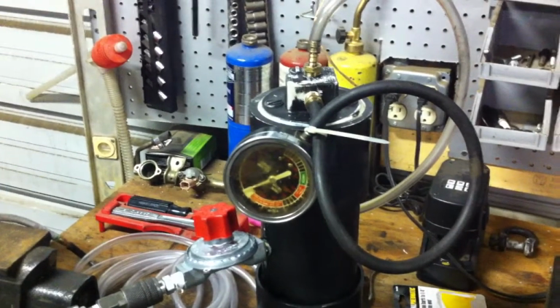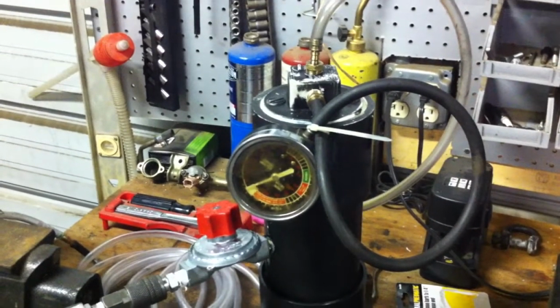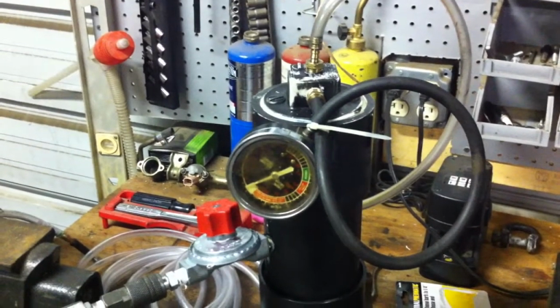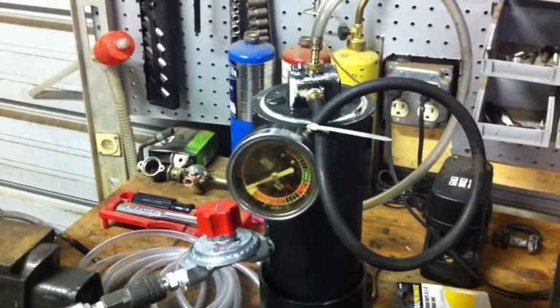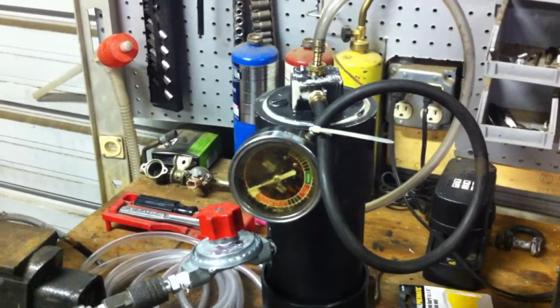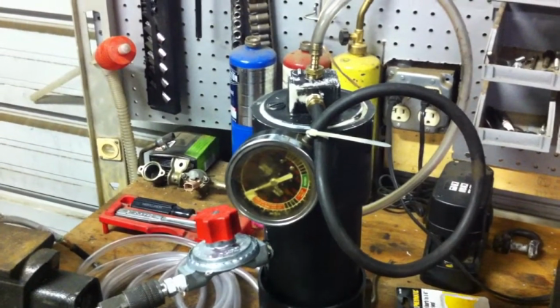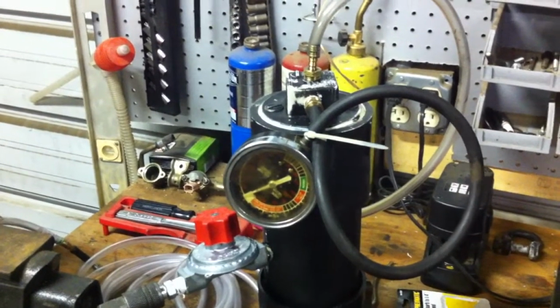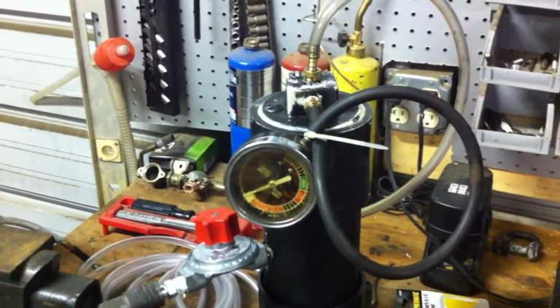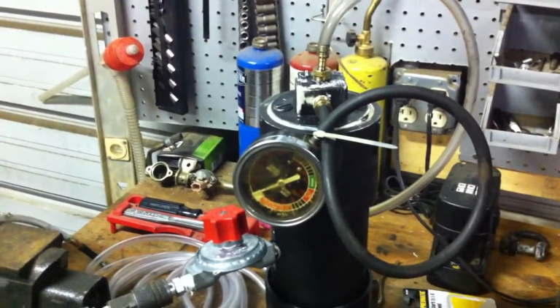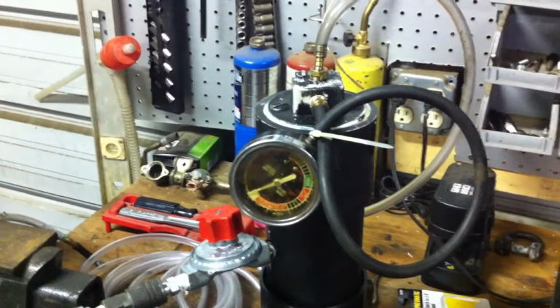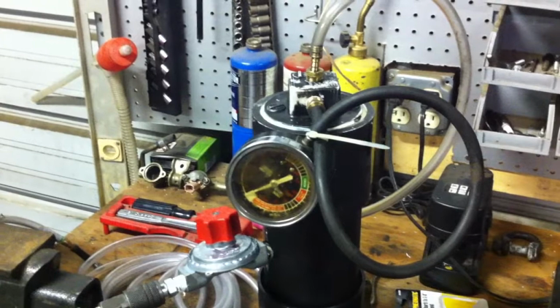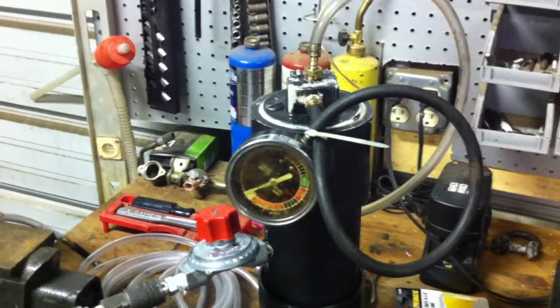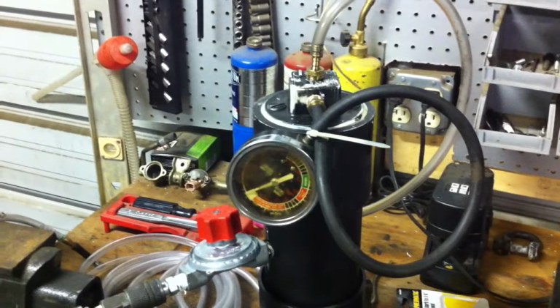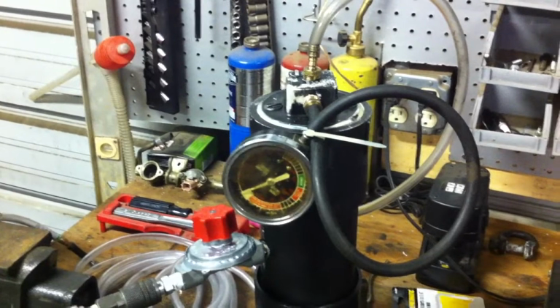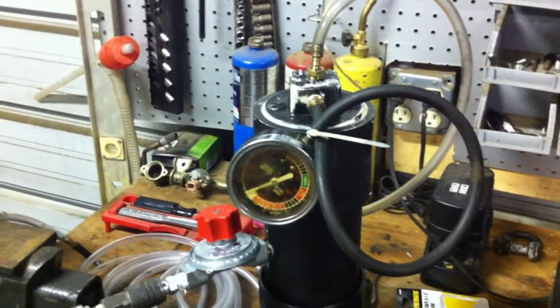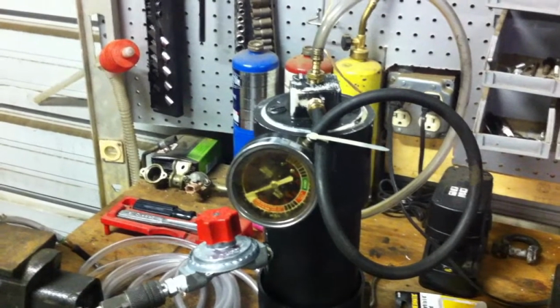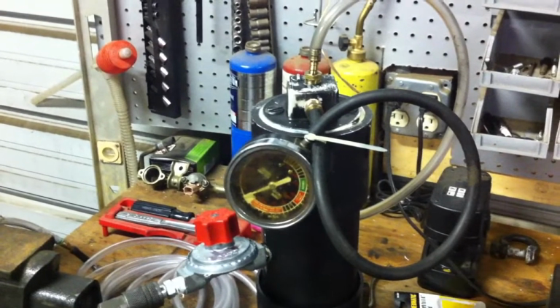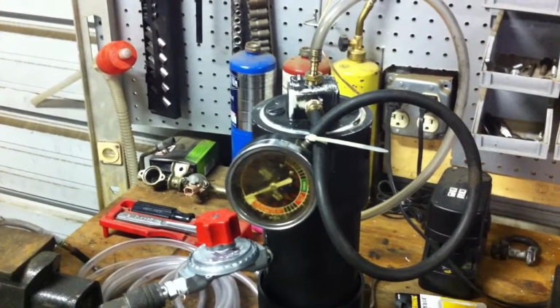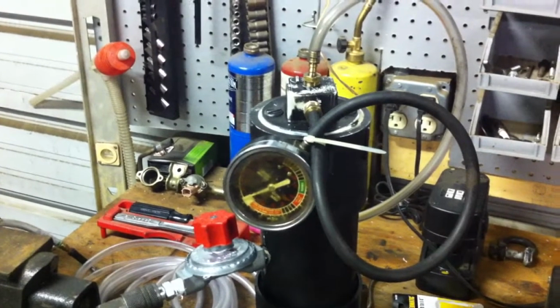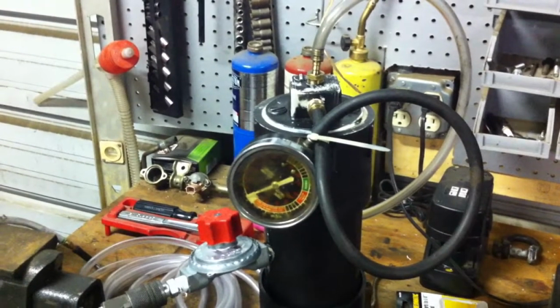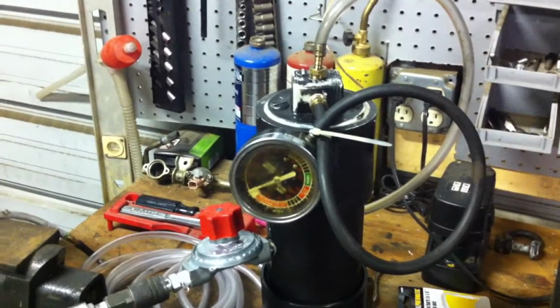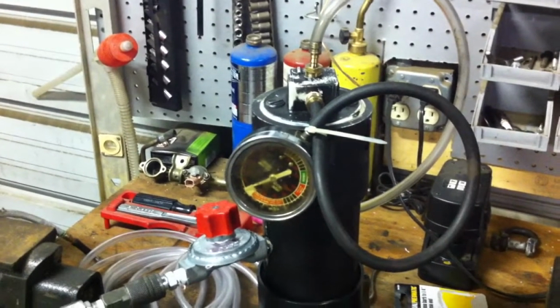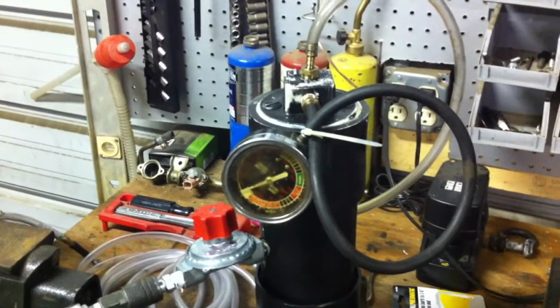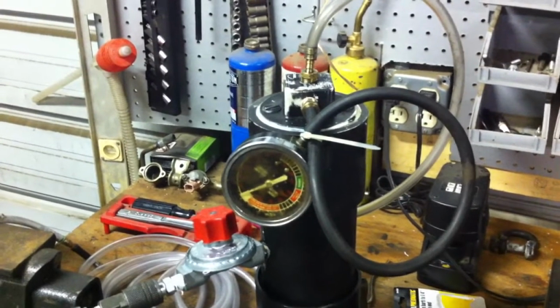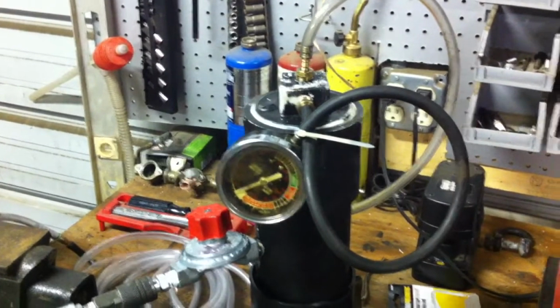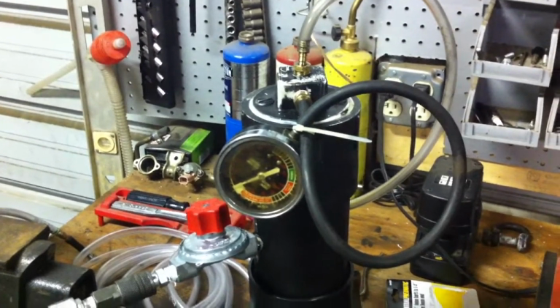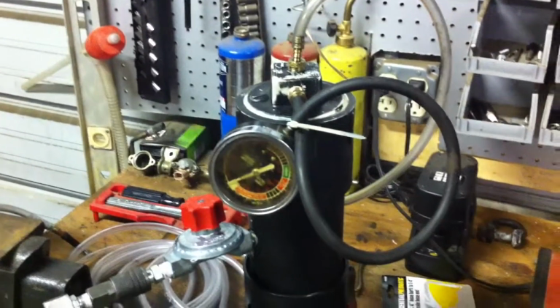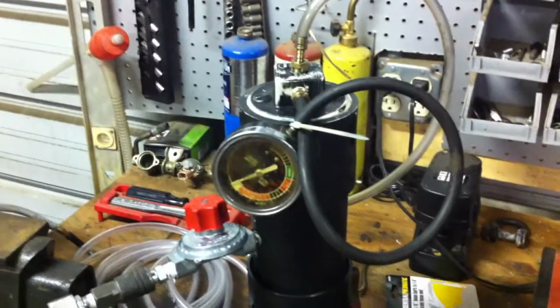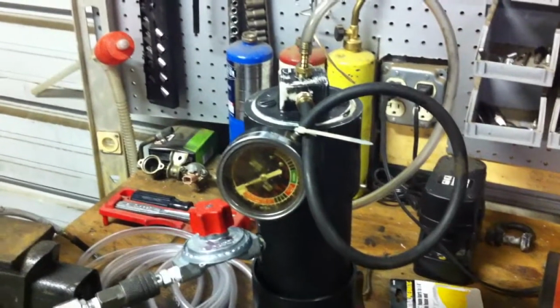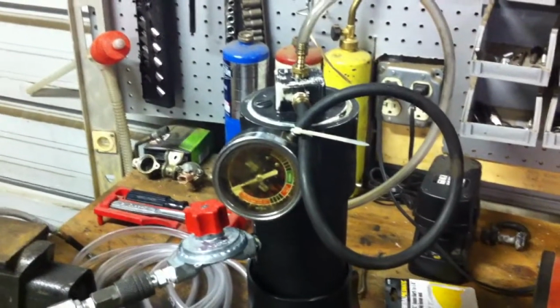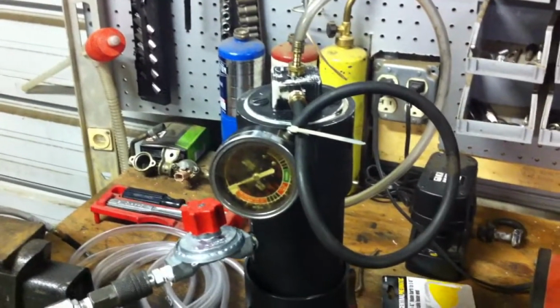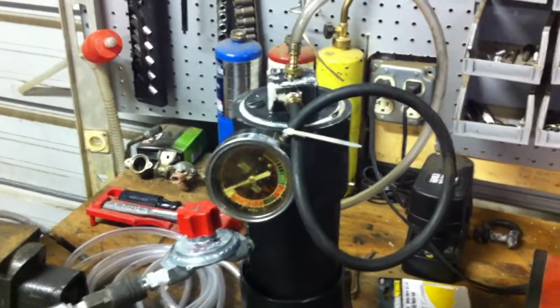You really want to keep it about a quarter to 1 psi of pressure when doing the evap test.